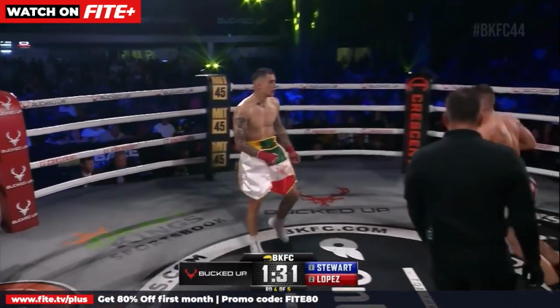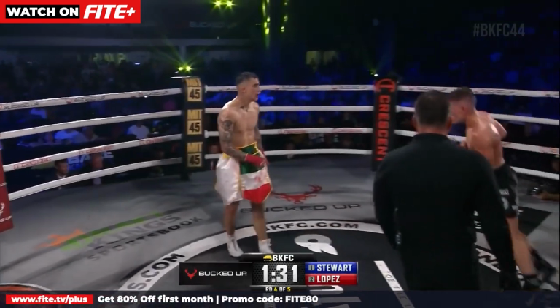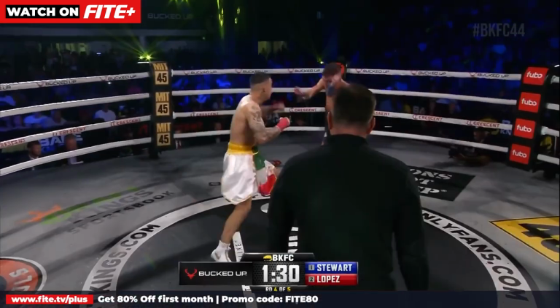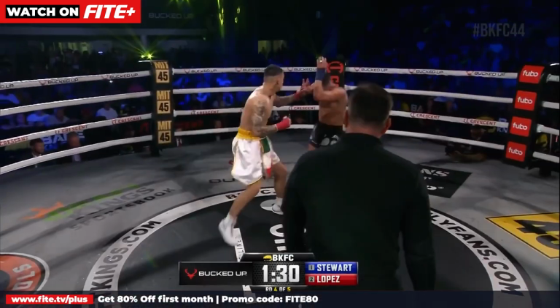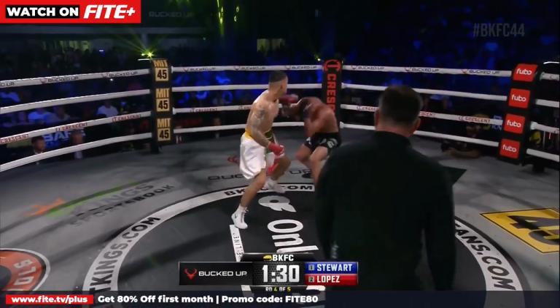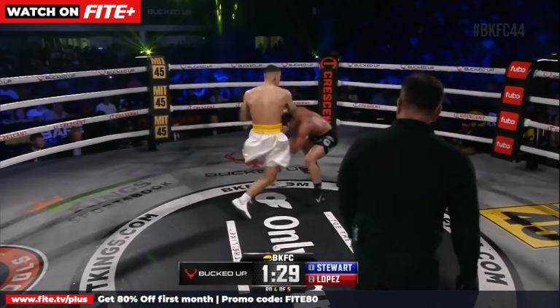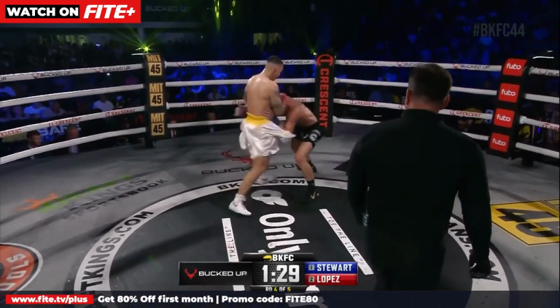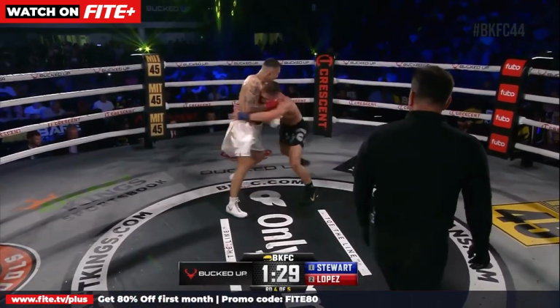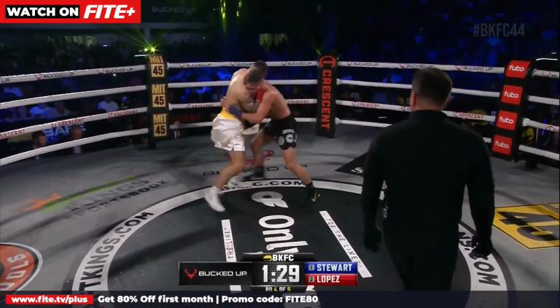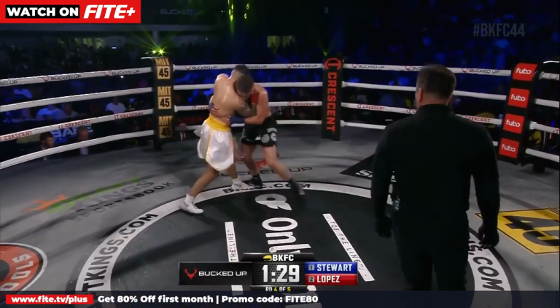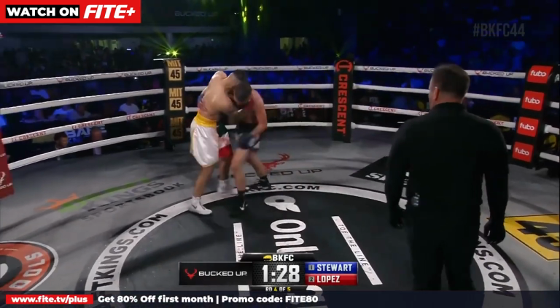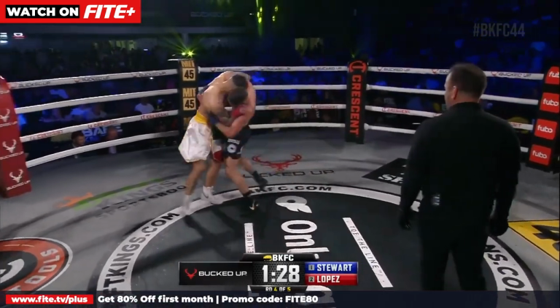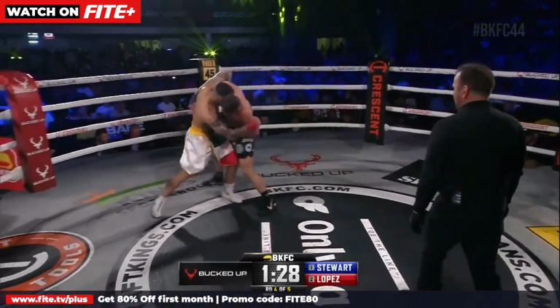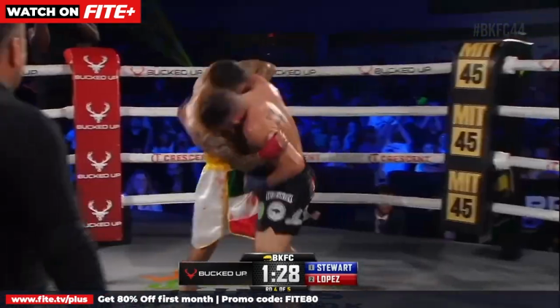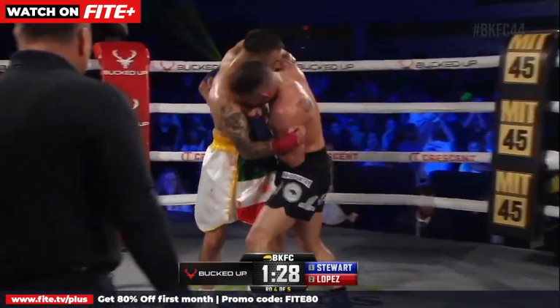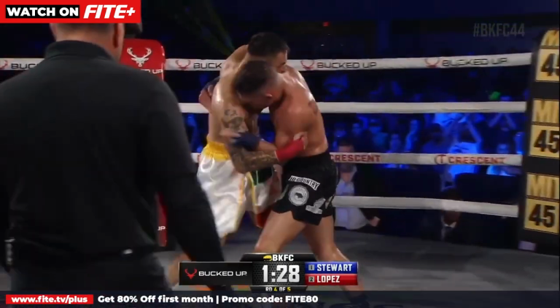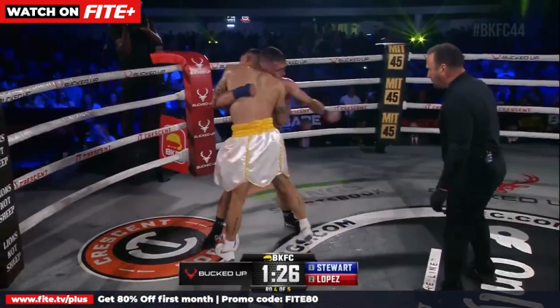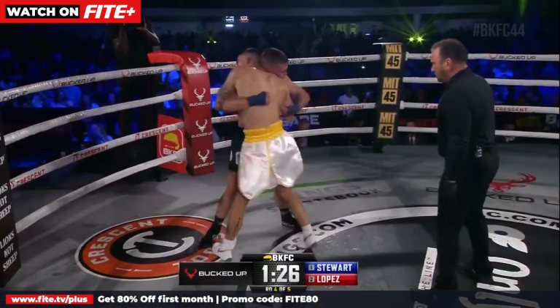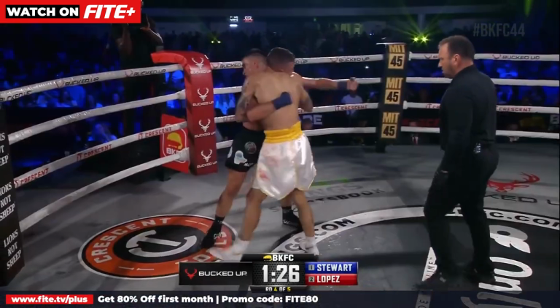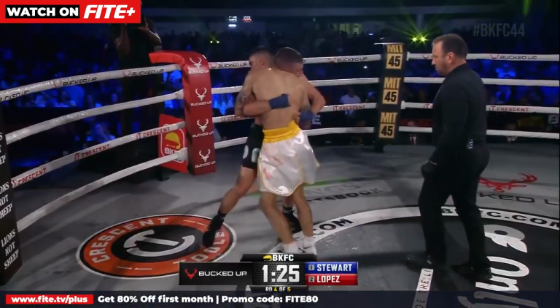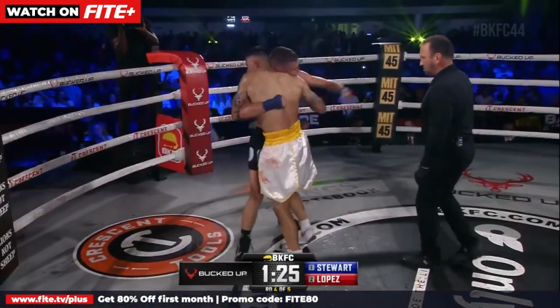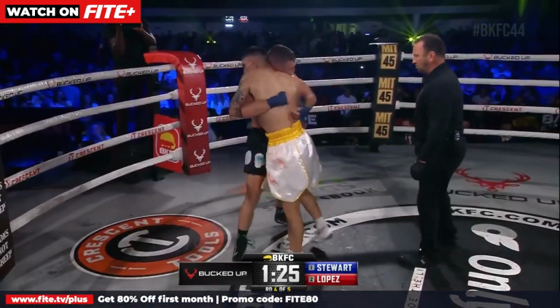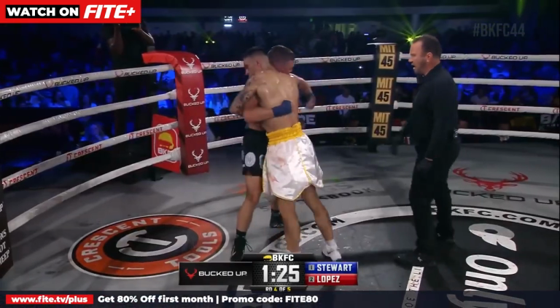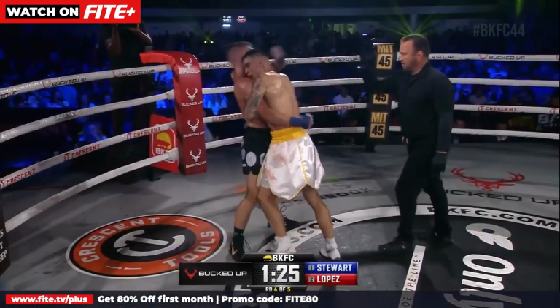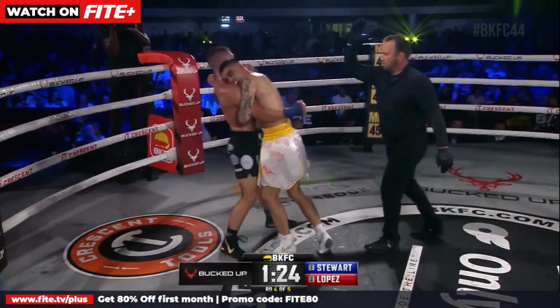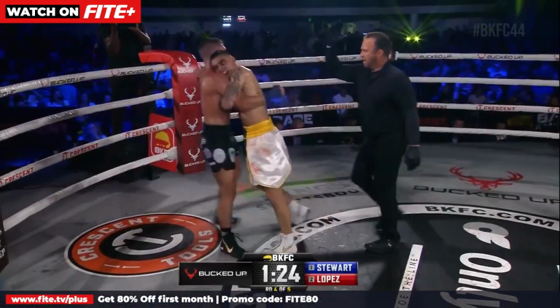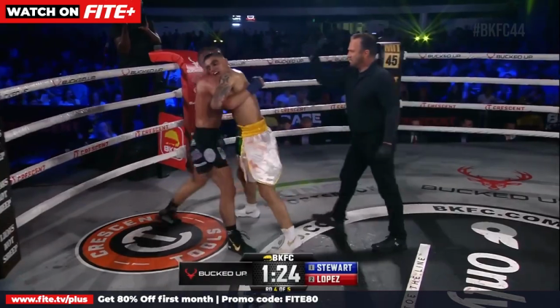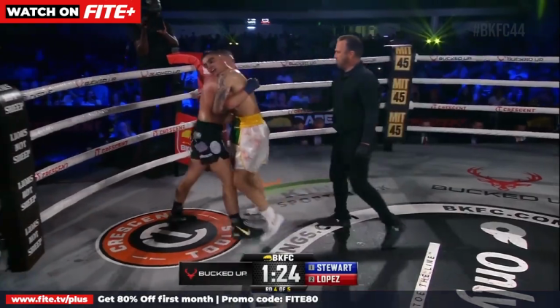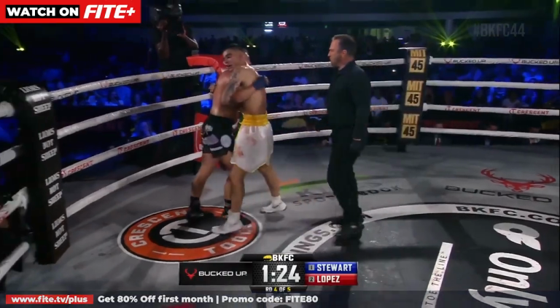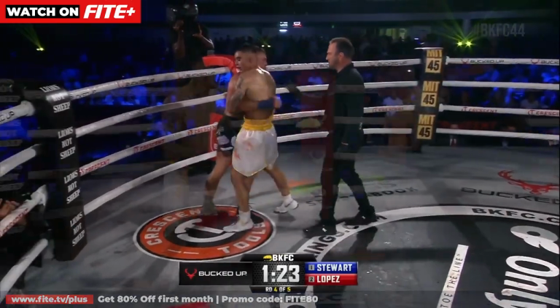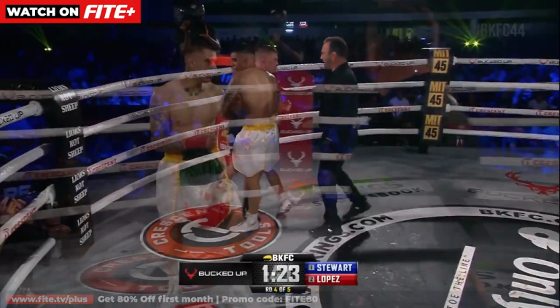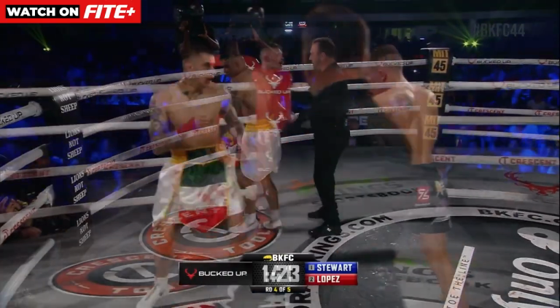But Lopez needs to work on these uppercuts. Kai Stewart with that uppercut. Get back, walk it back.